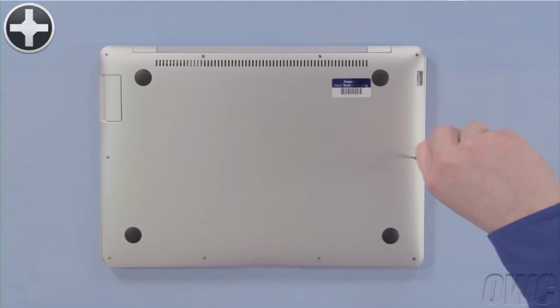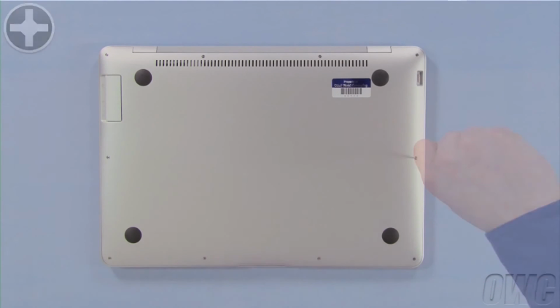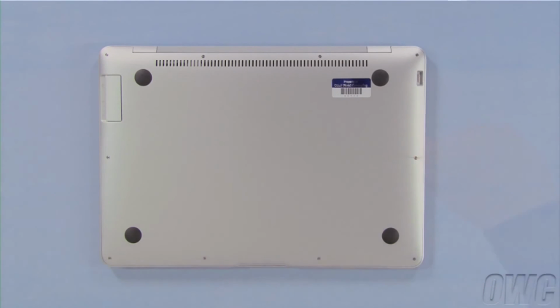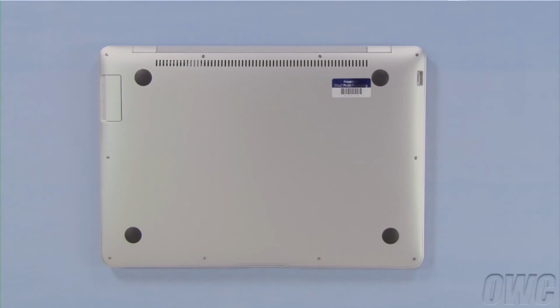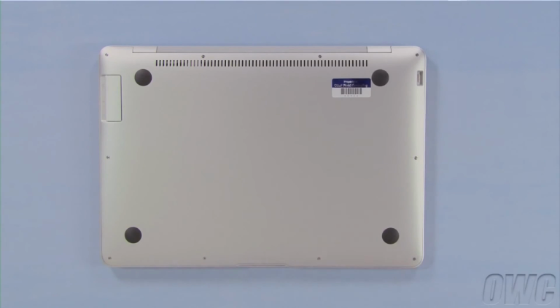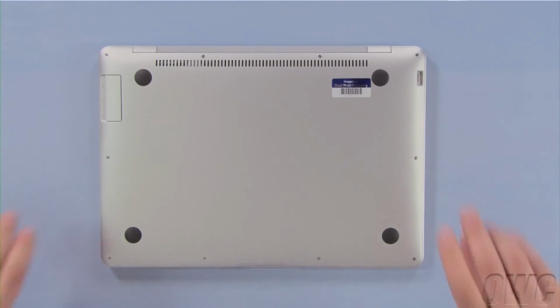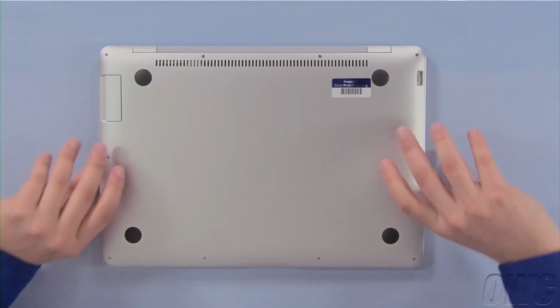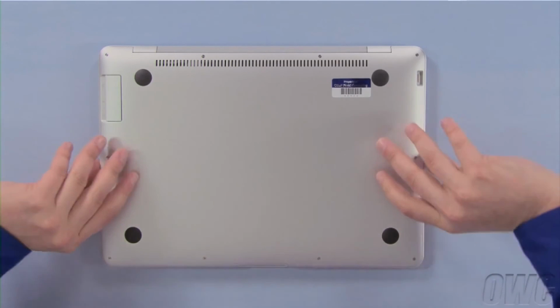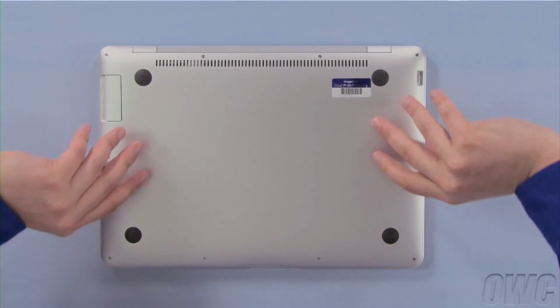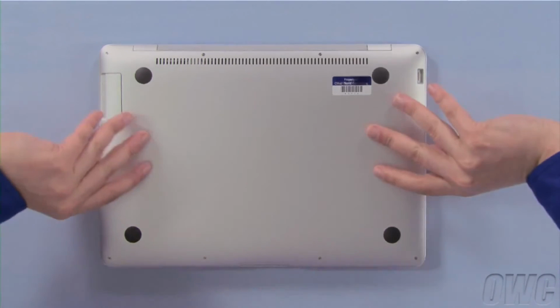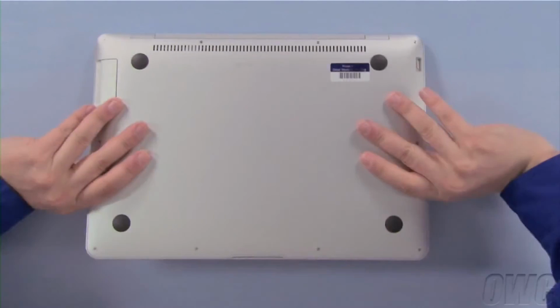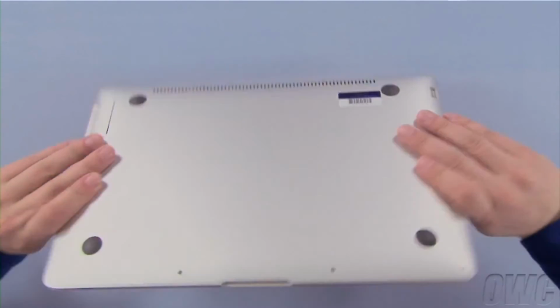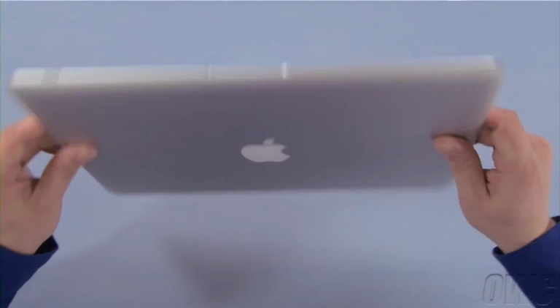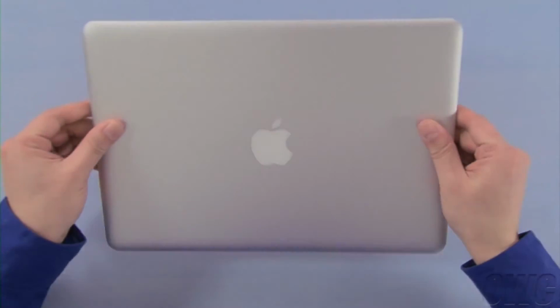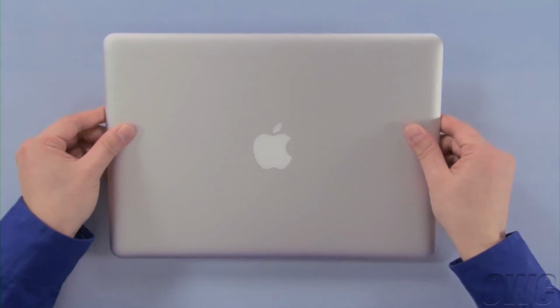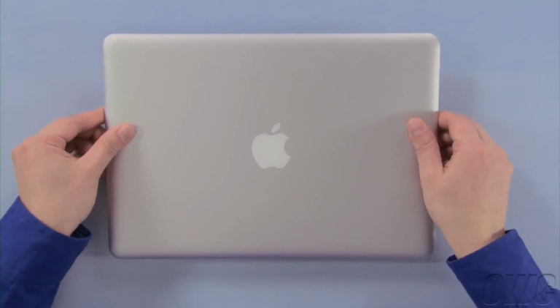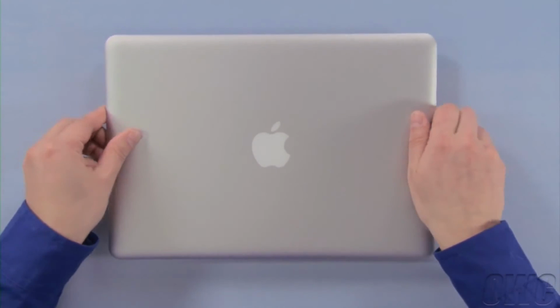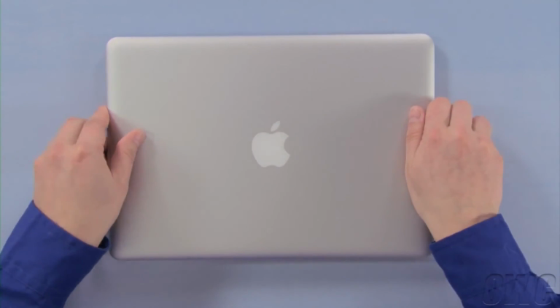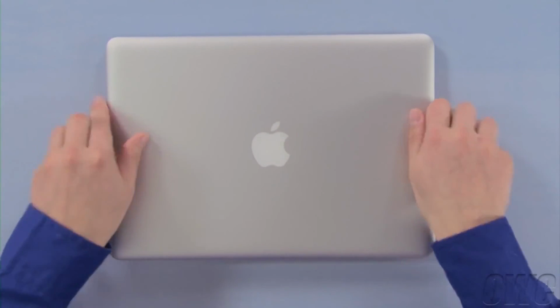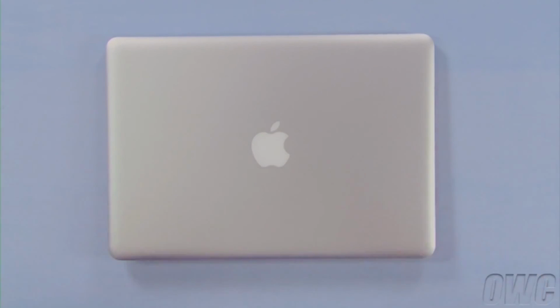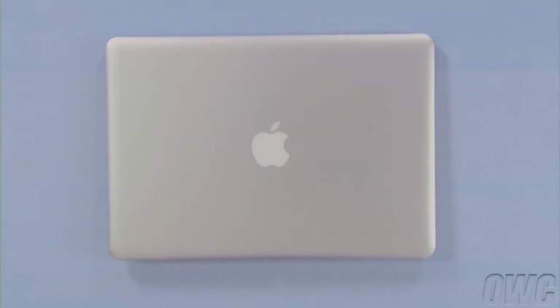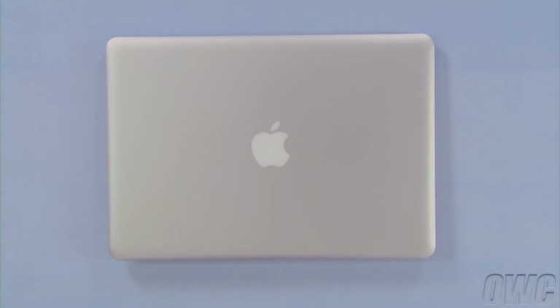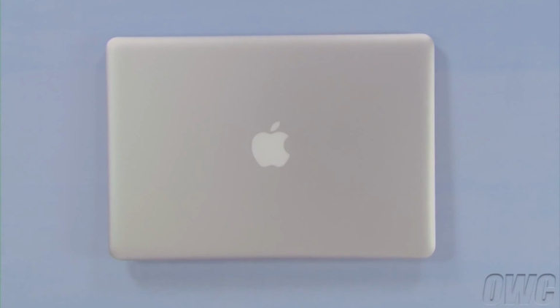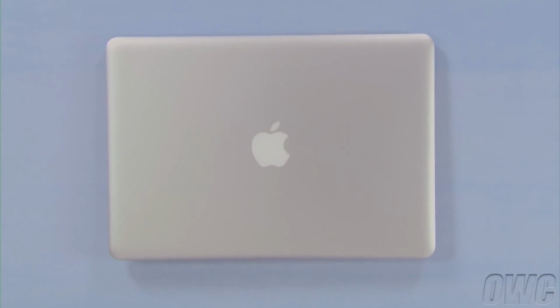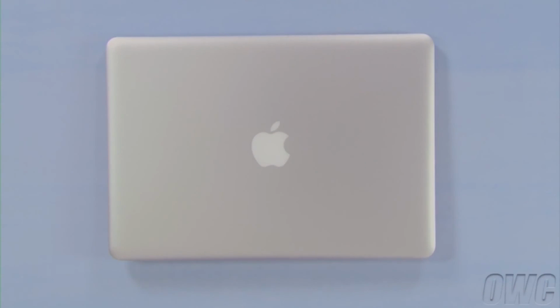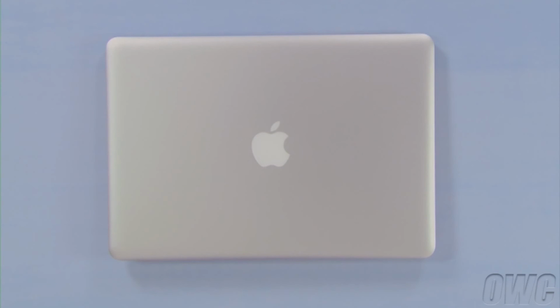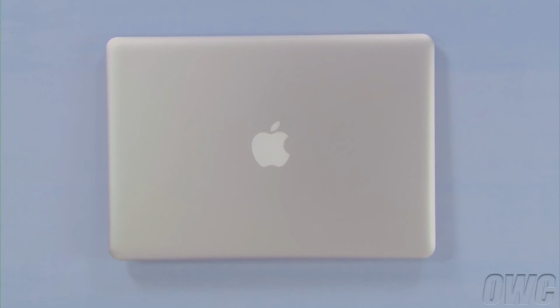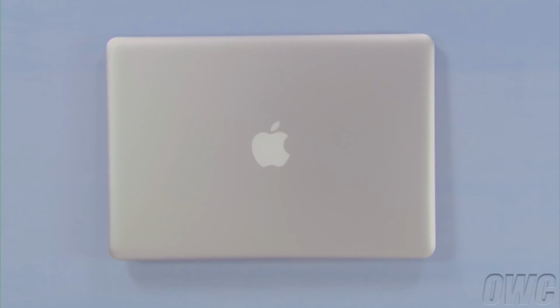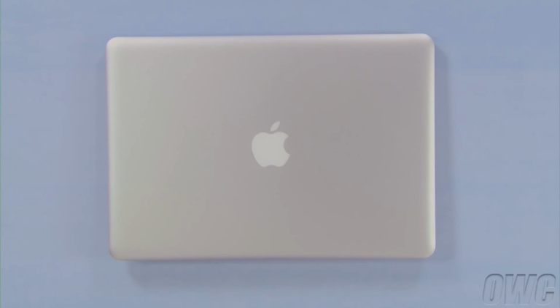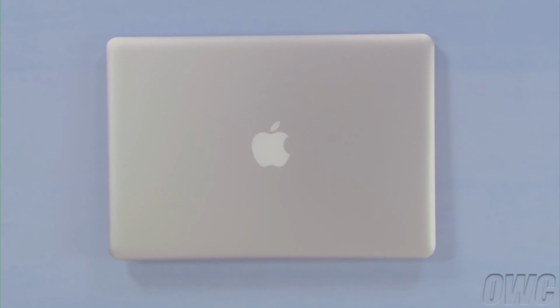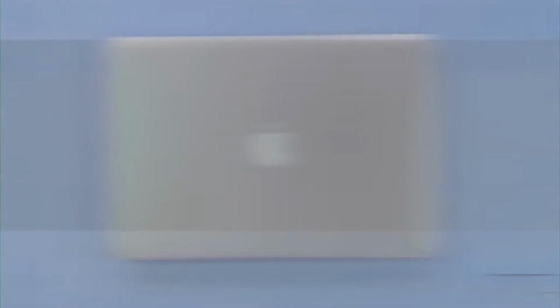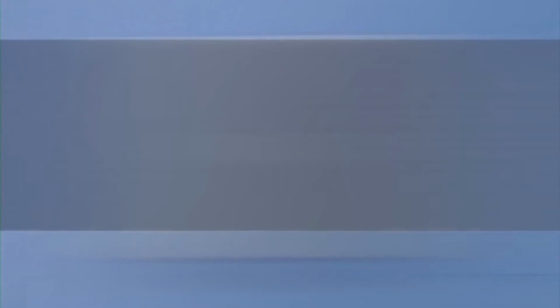You may now flip your MacBook Air over, attach the external drive you backed up to, and power up.